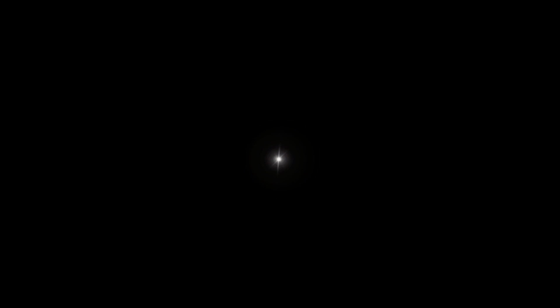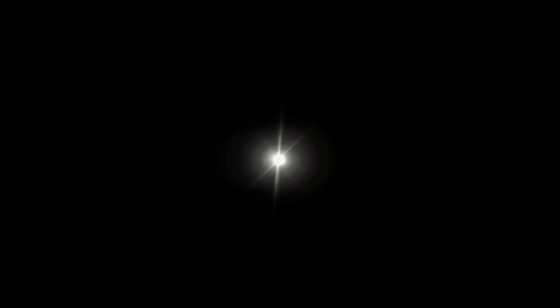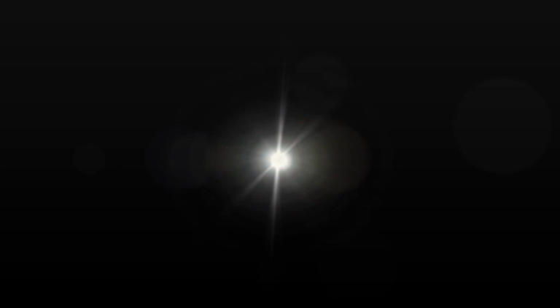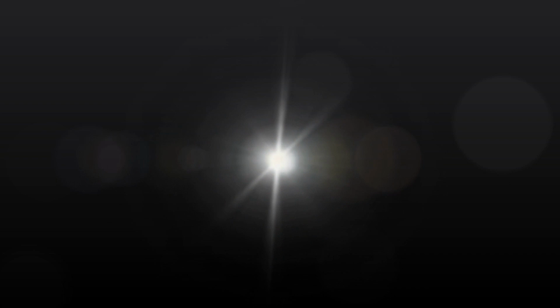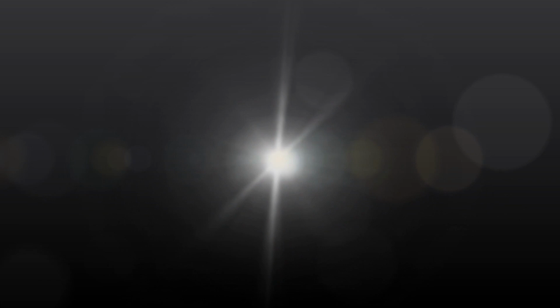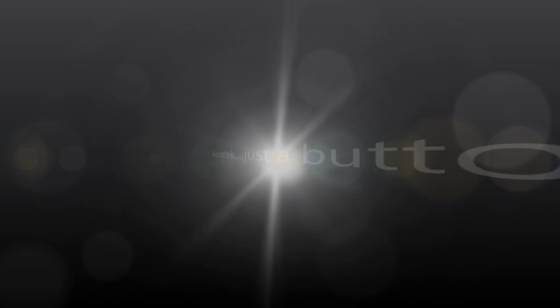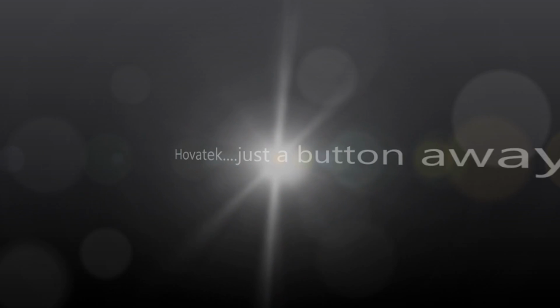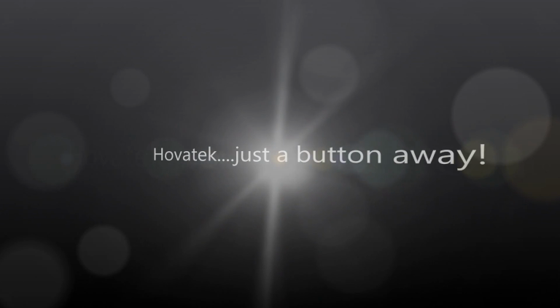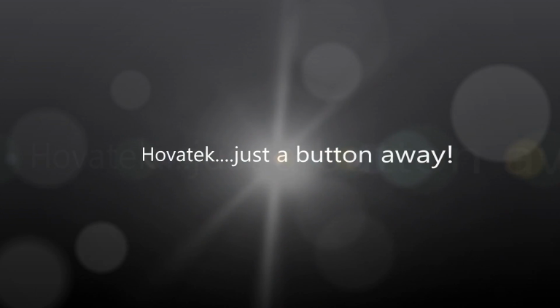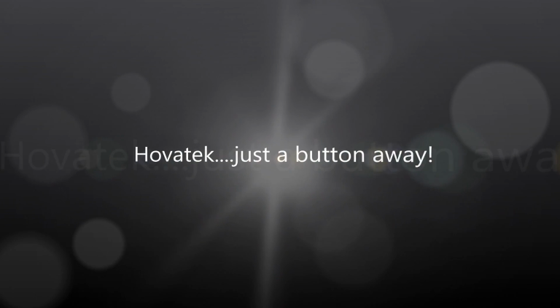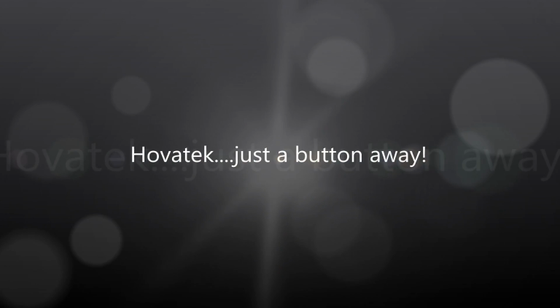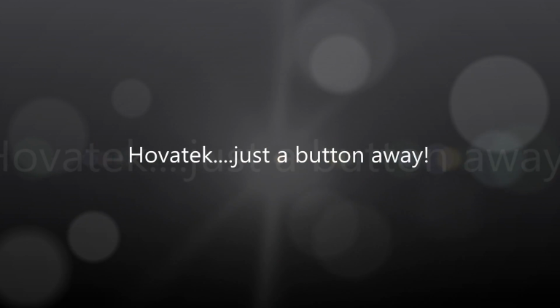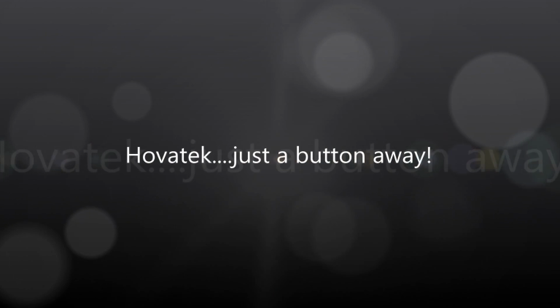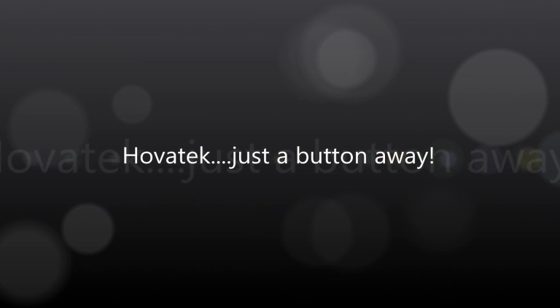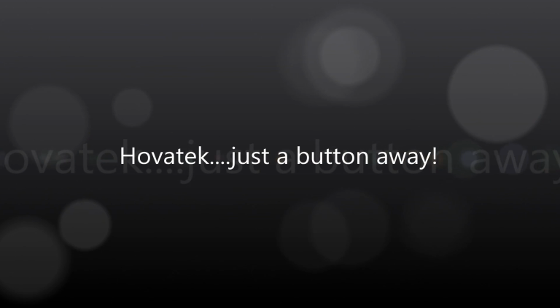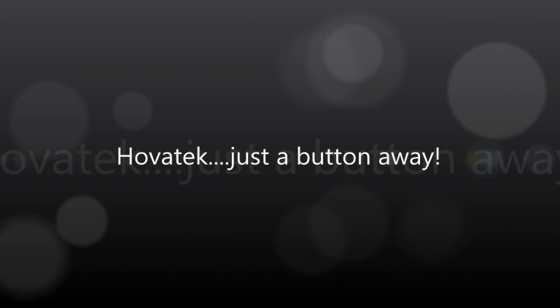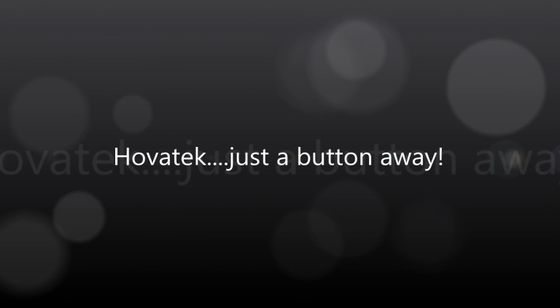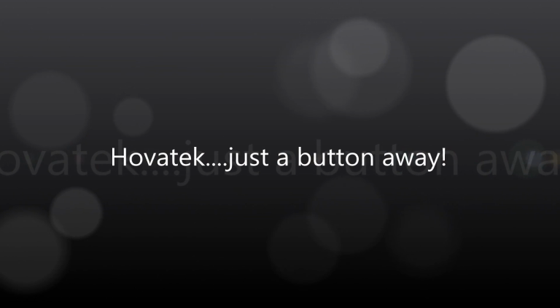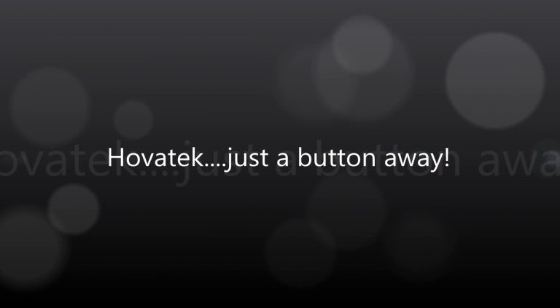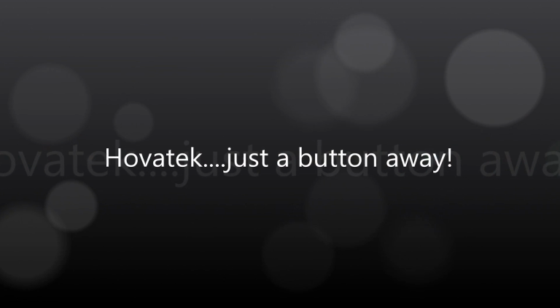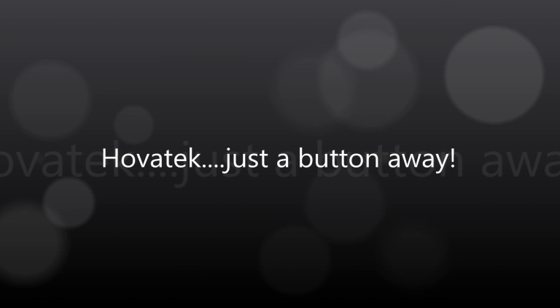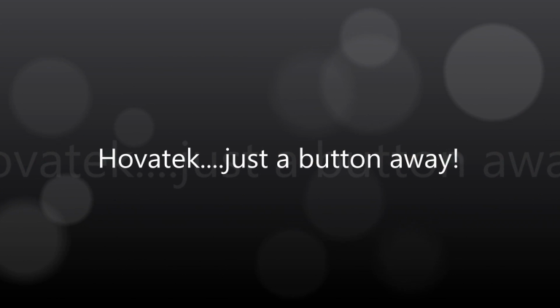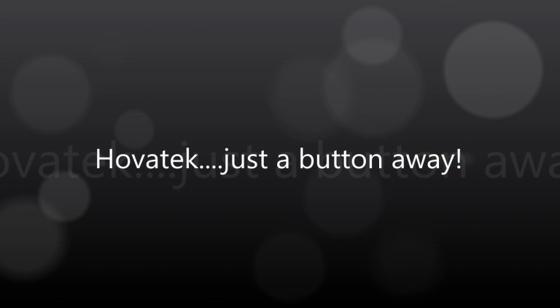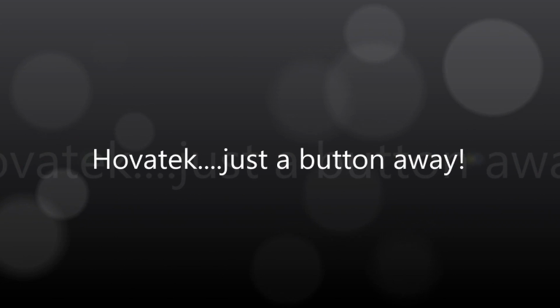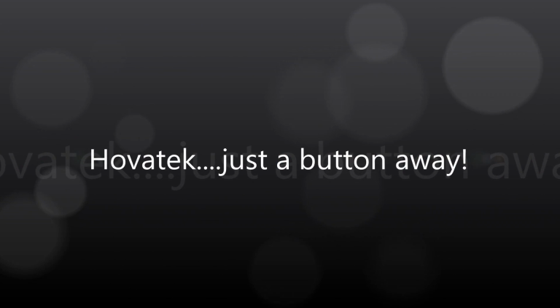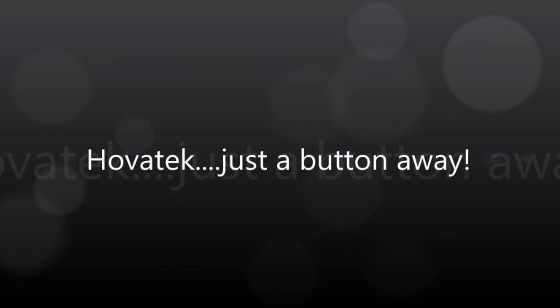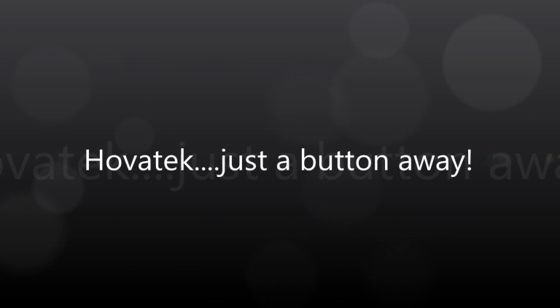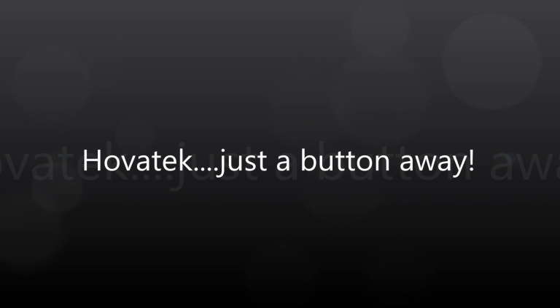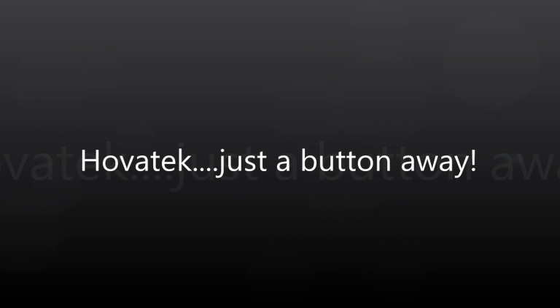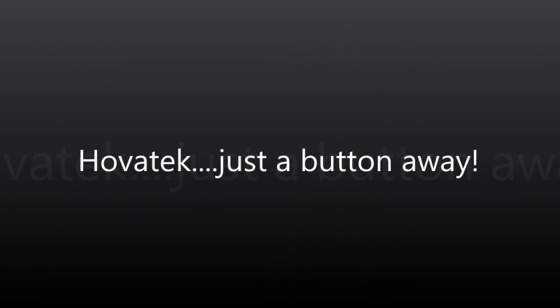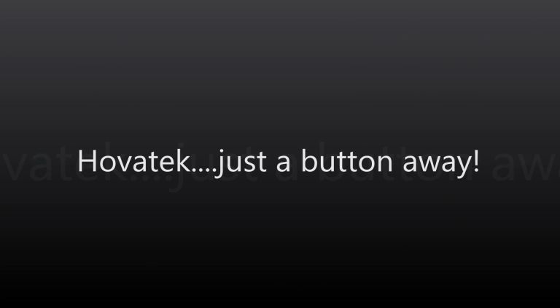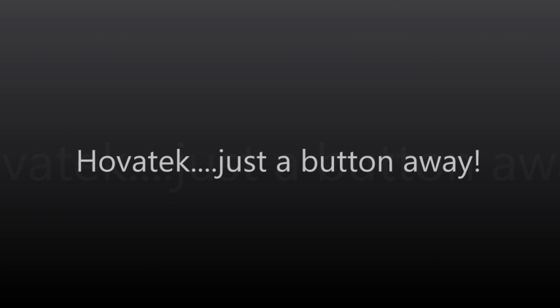This video is proudly brought to you by Hovitech. Just a button away.